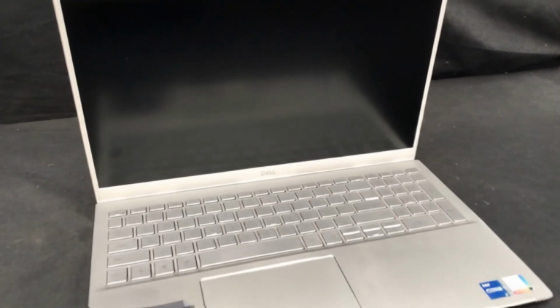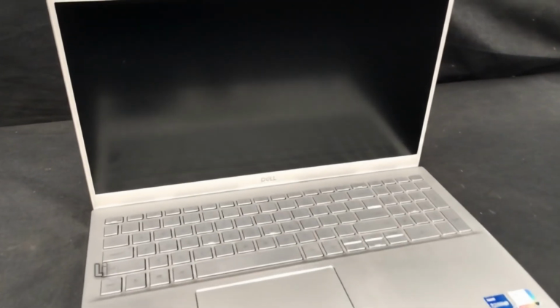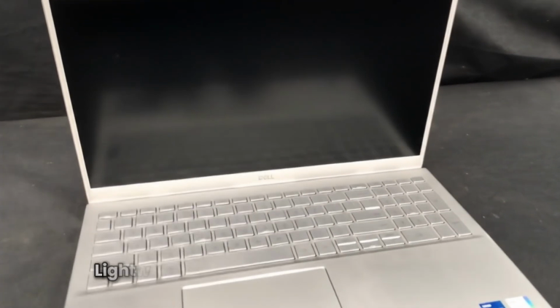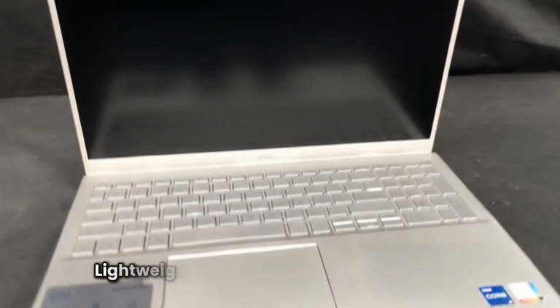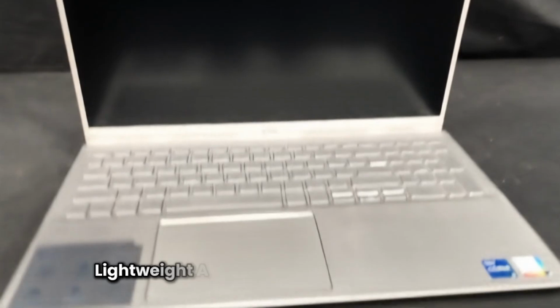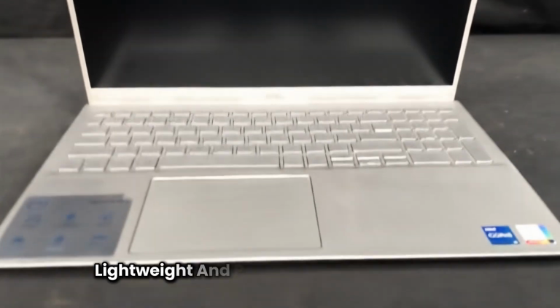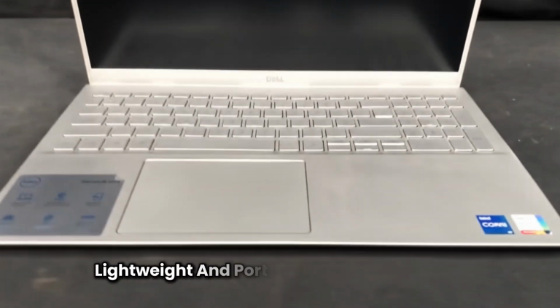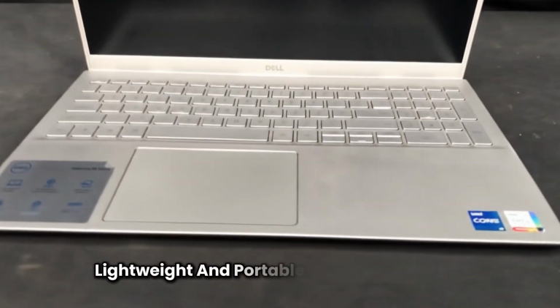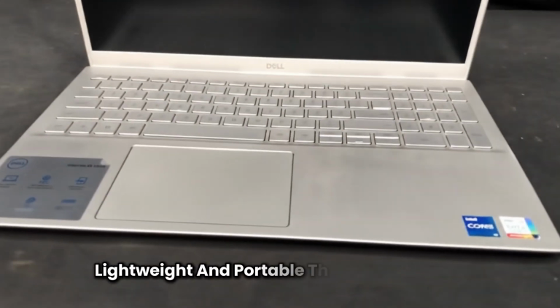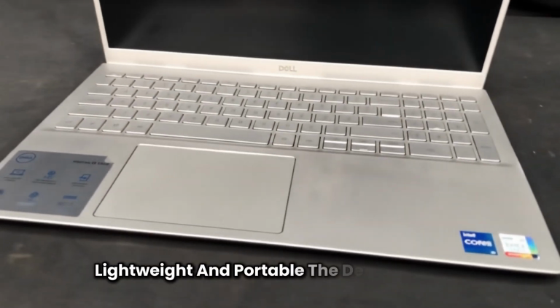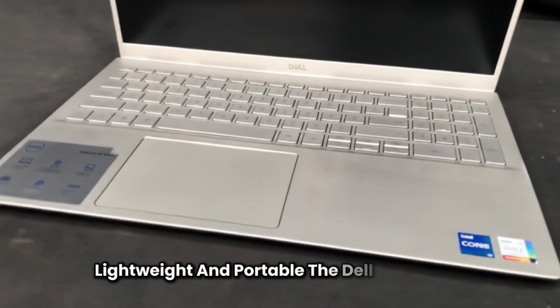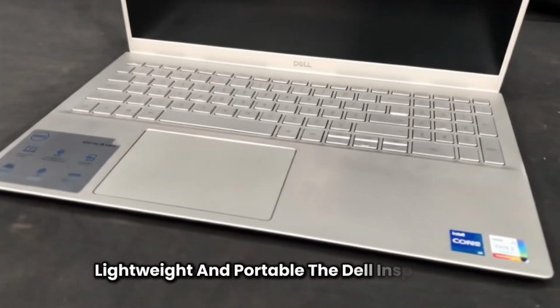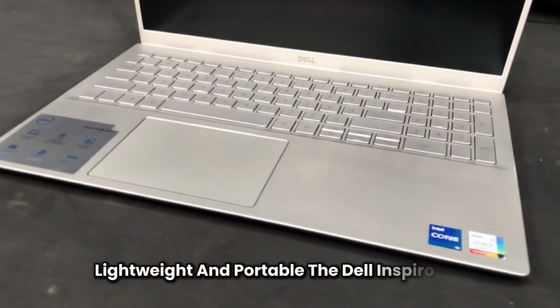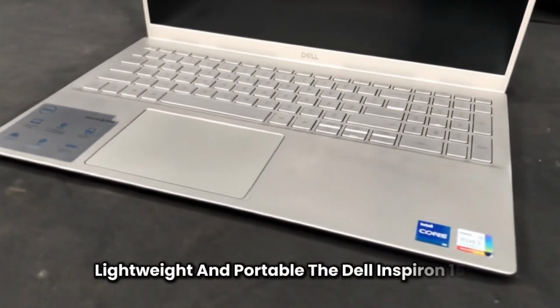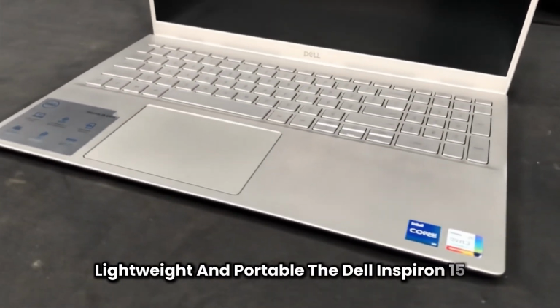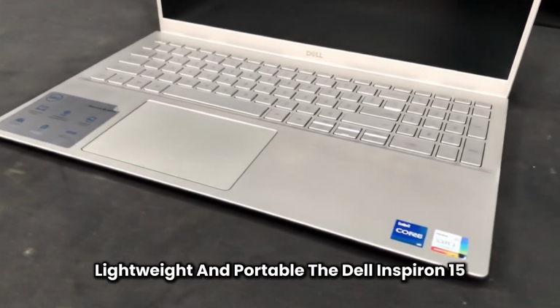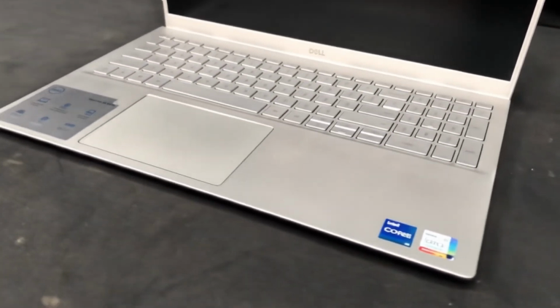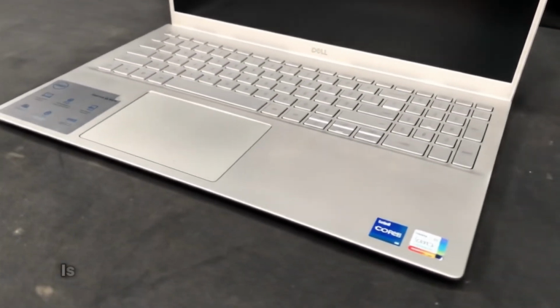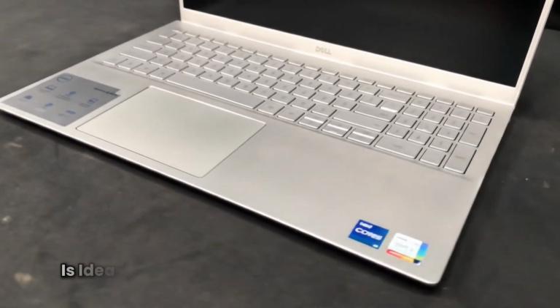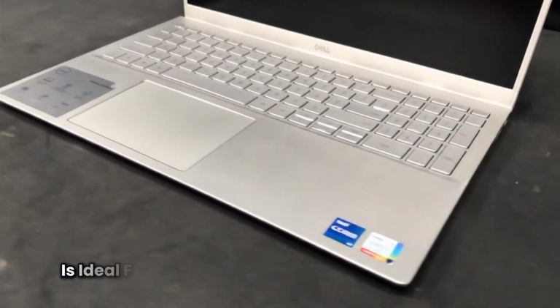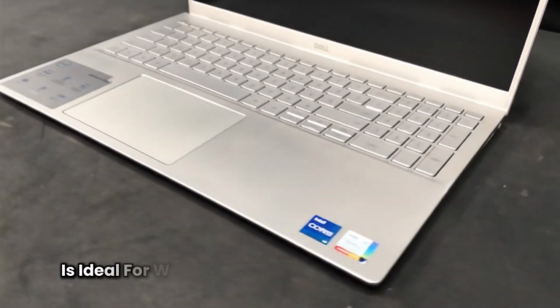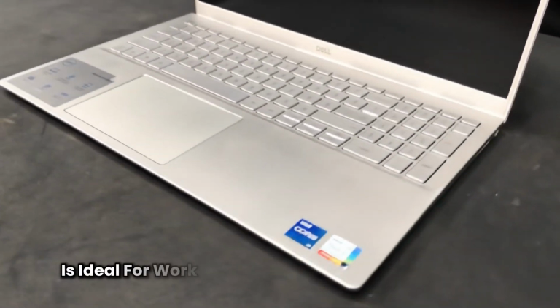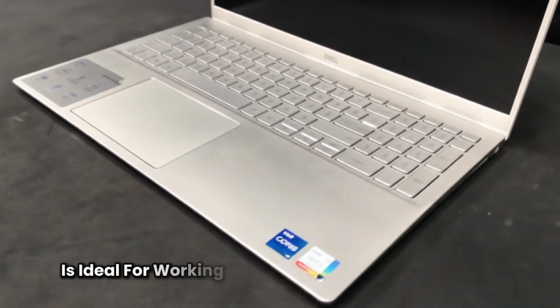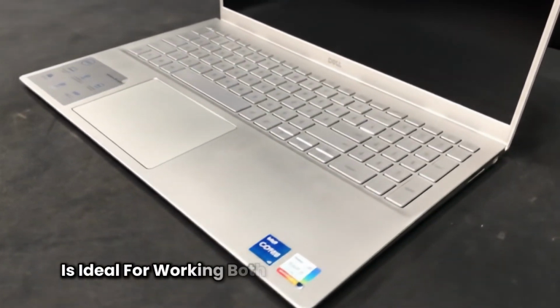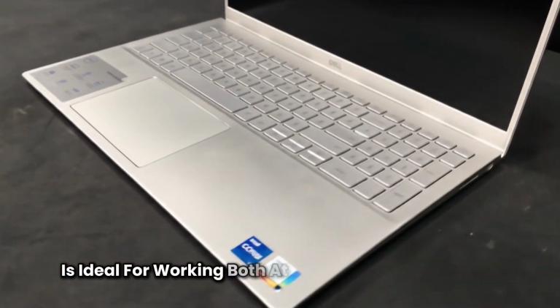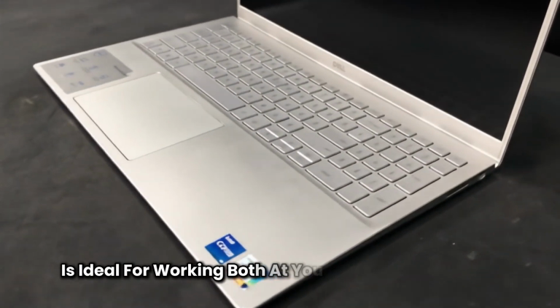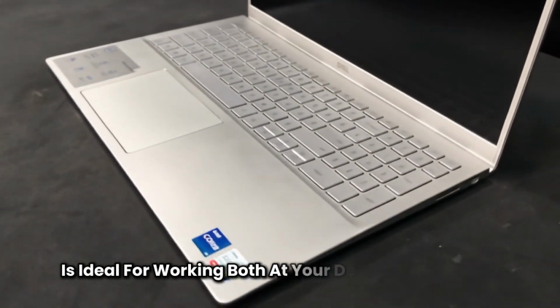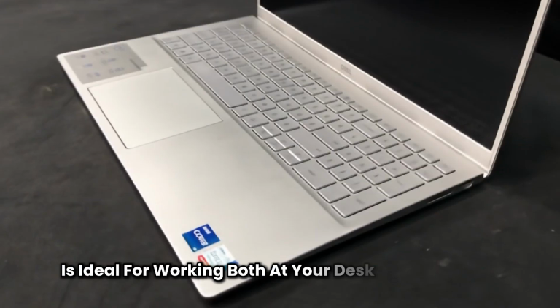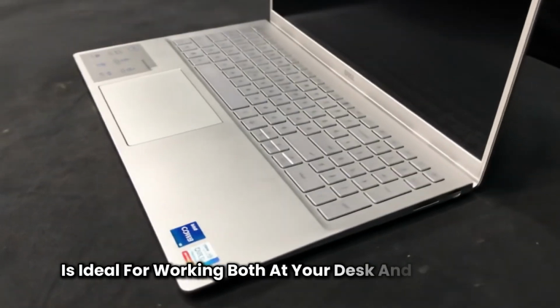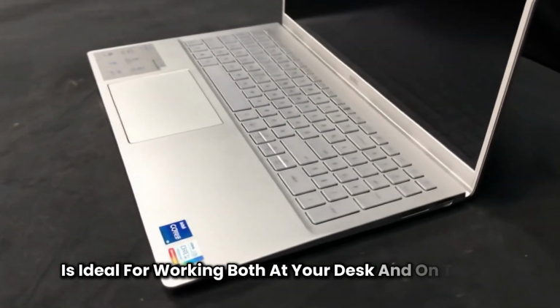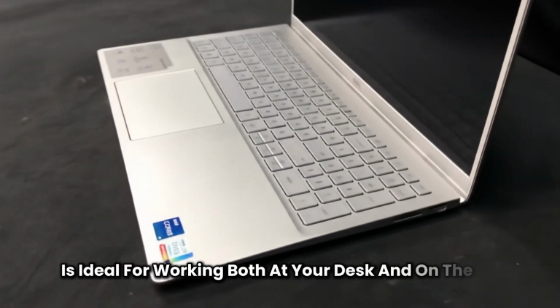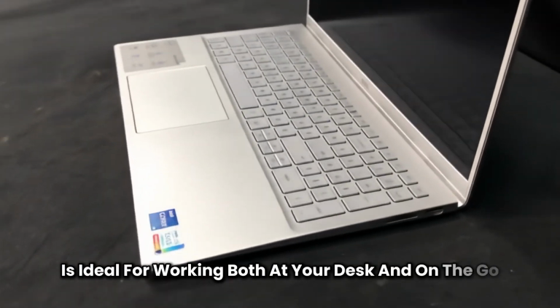Lightweight and portable, the Dell Inspiron 15 is ideal for working both at your desk and on the go.